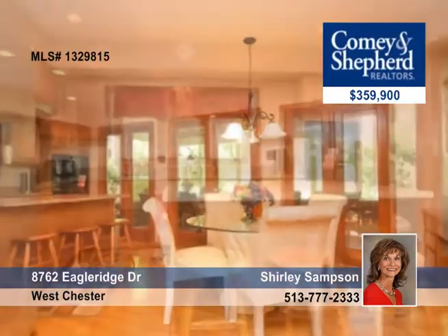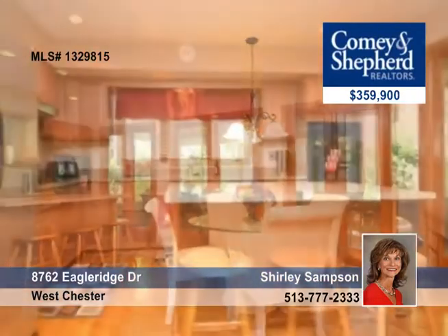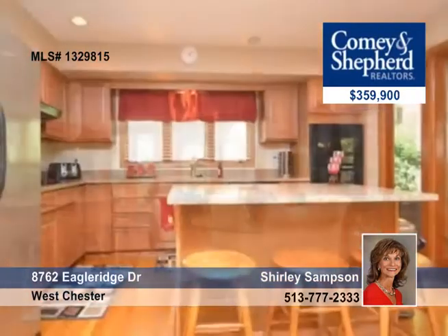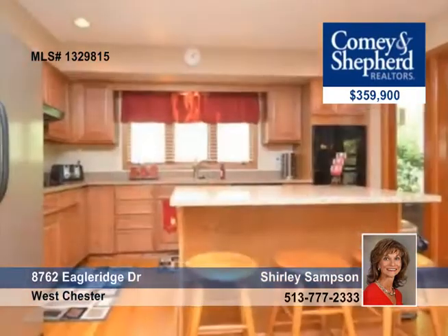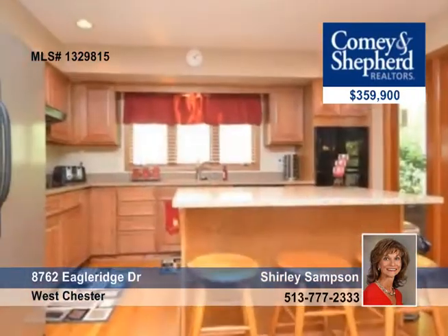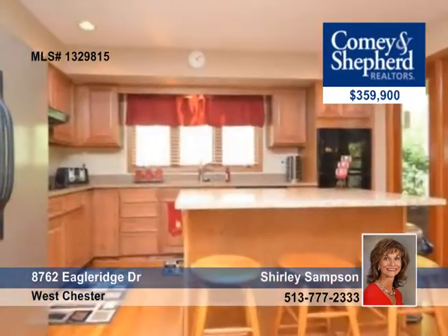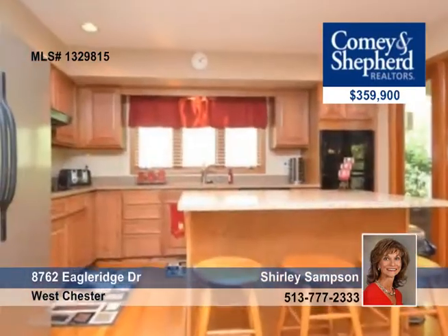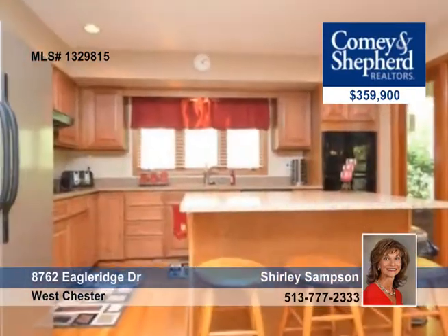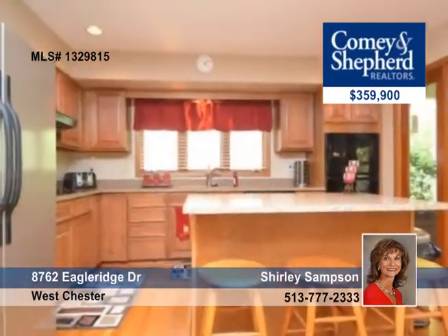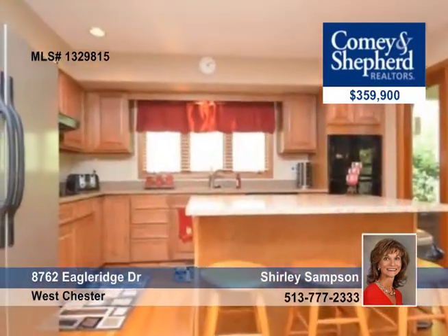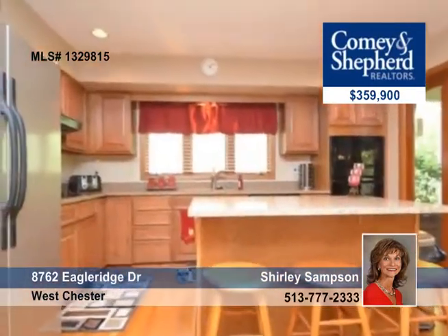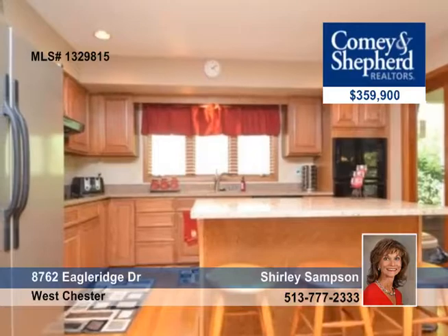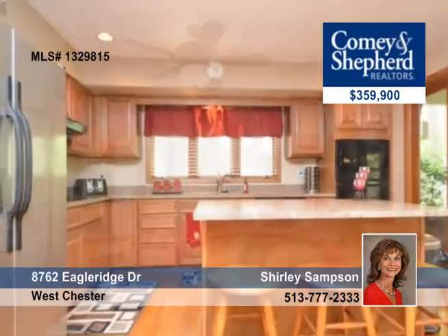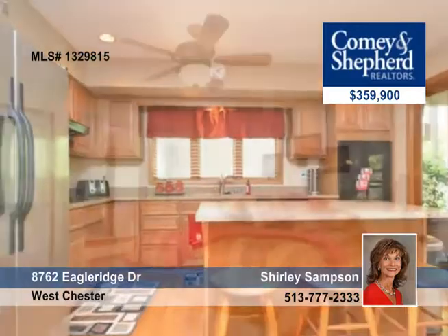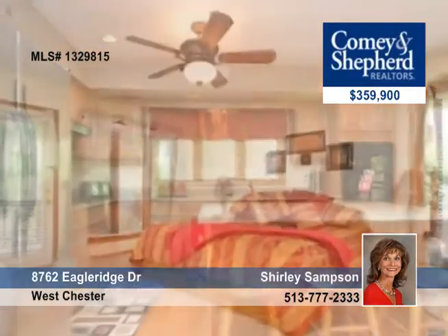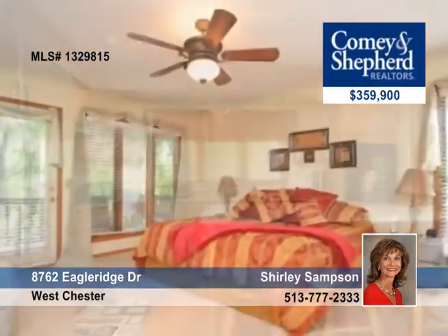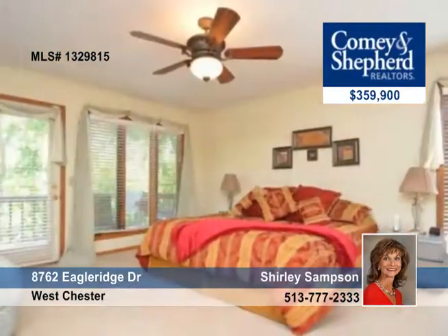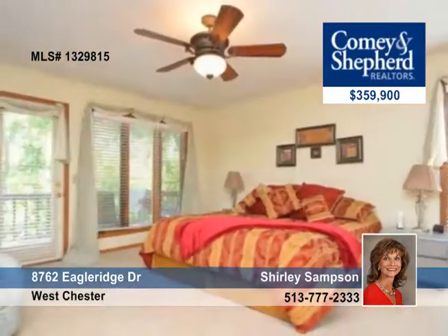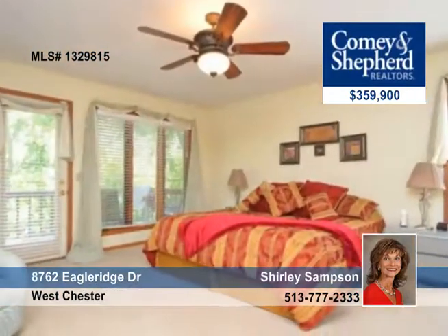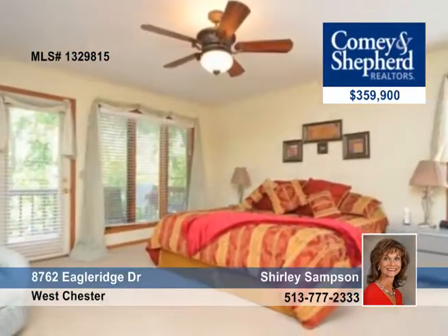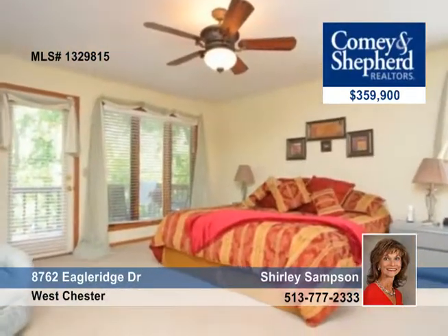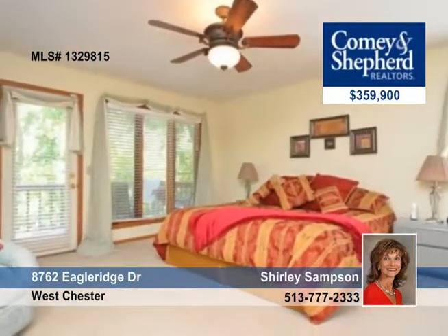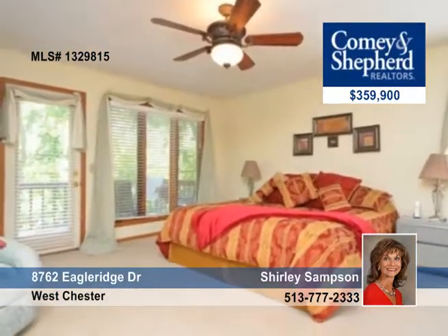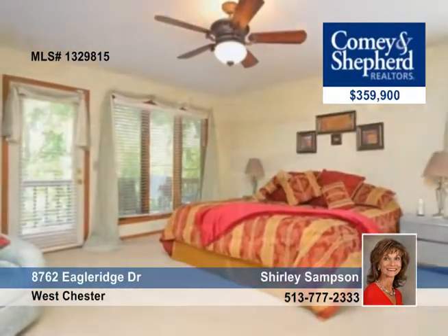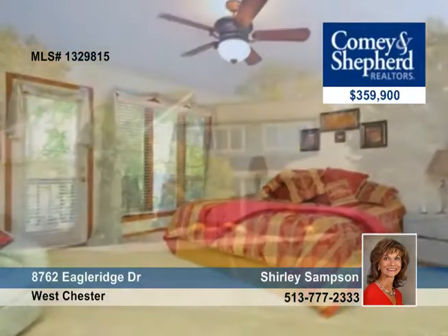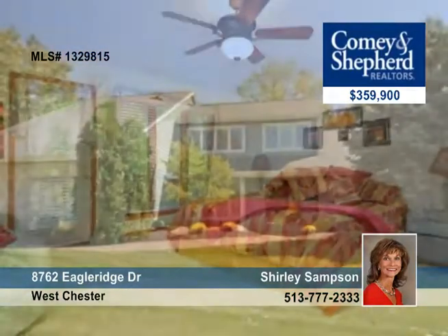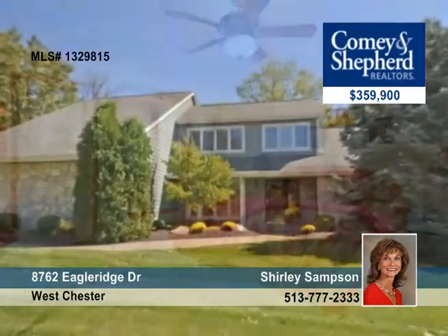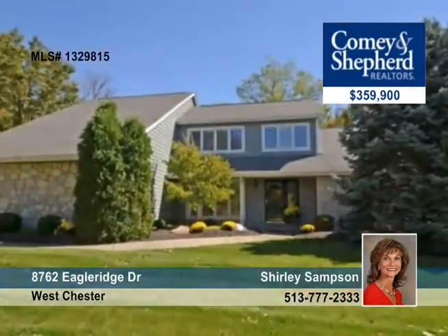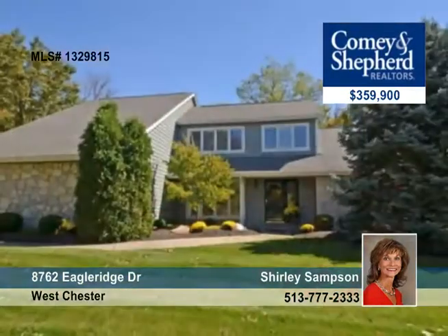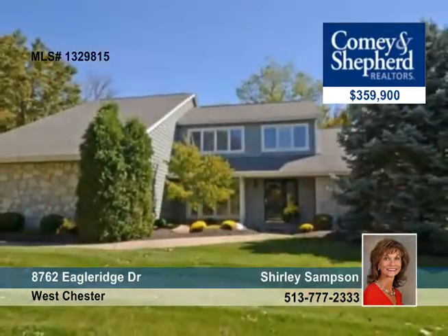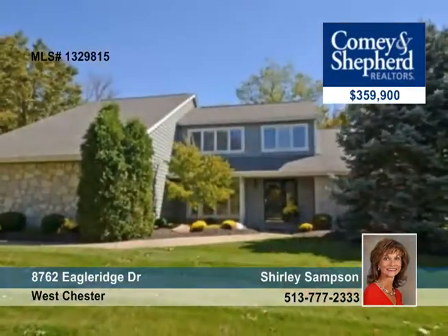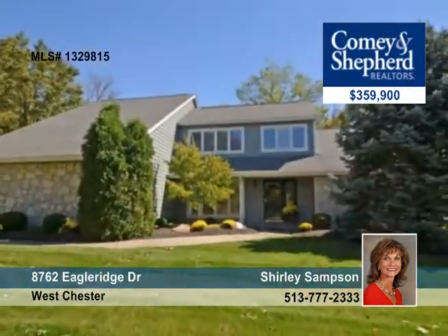There are three fireplaces, a screen porch, newer kitchen, and mechanics. Move right in by calling Shirley.